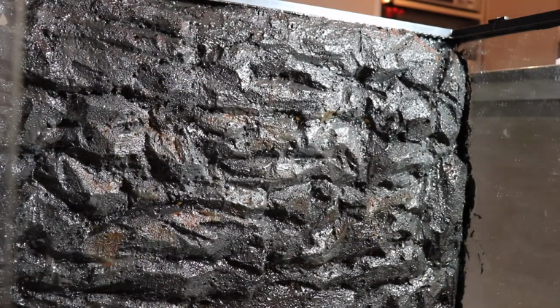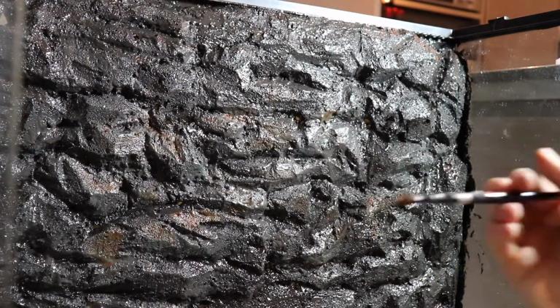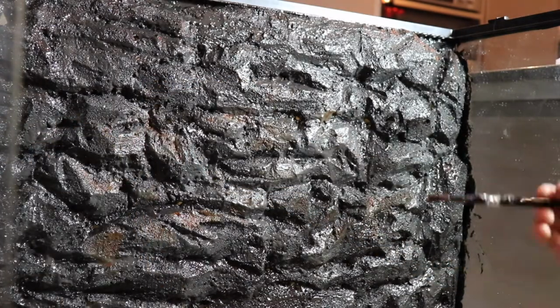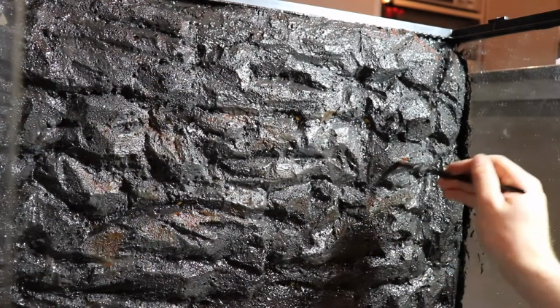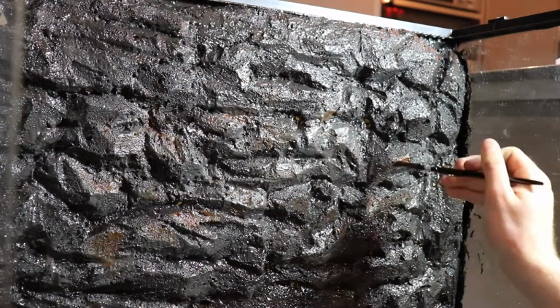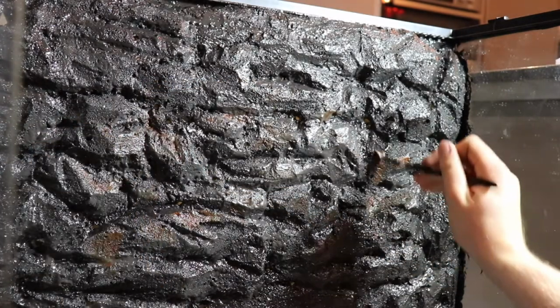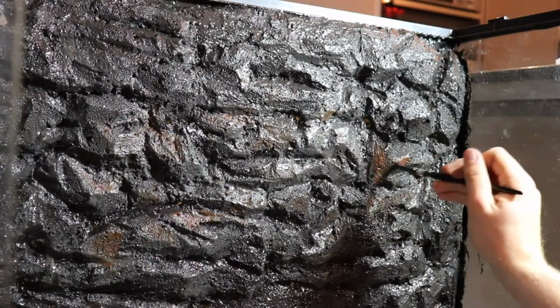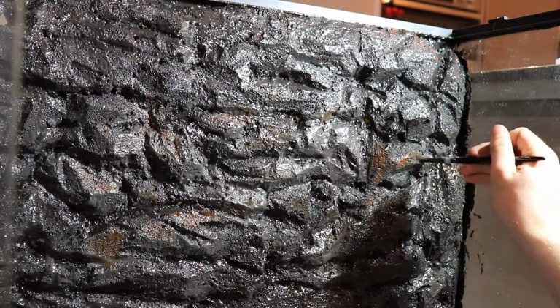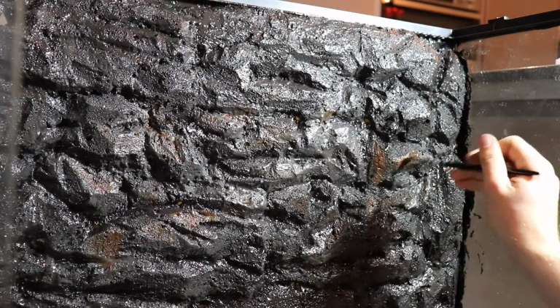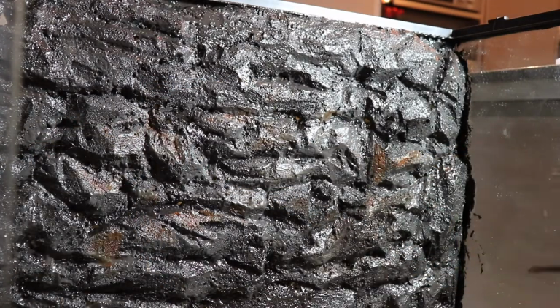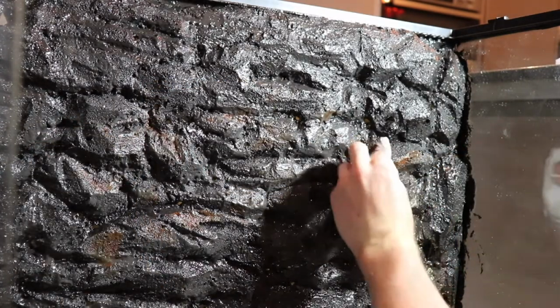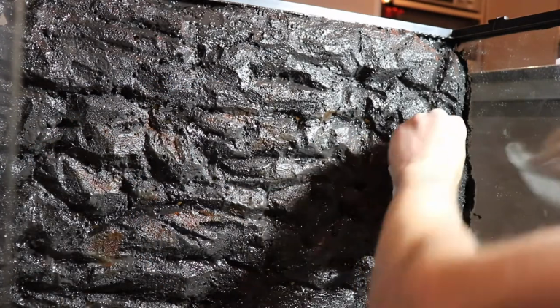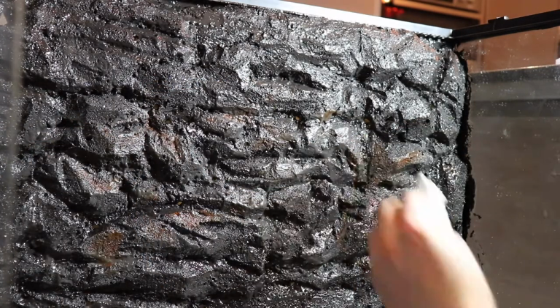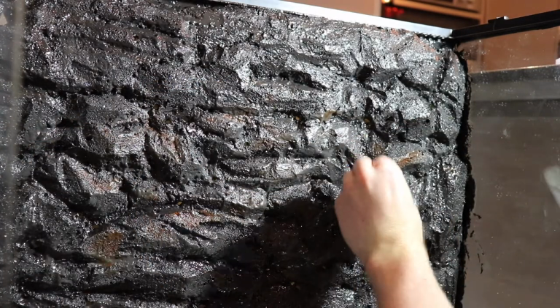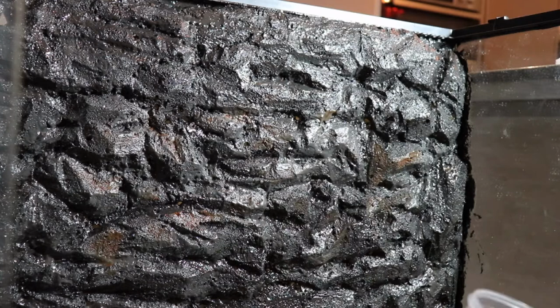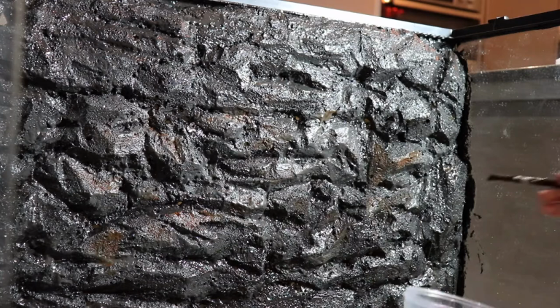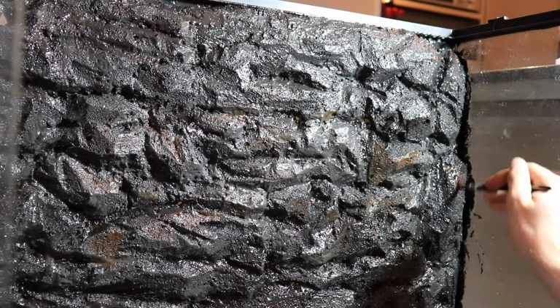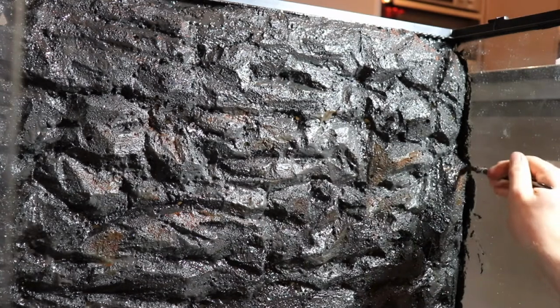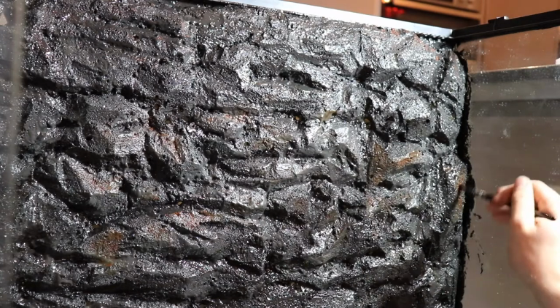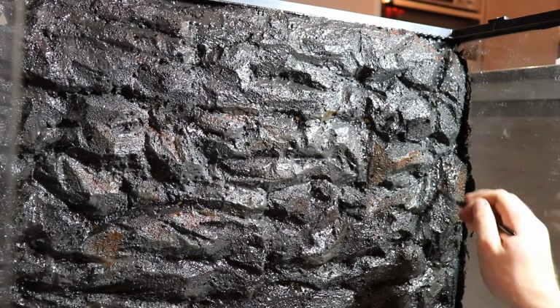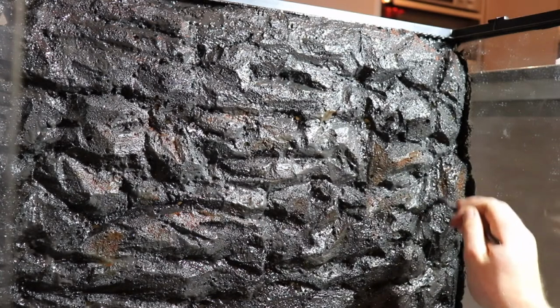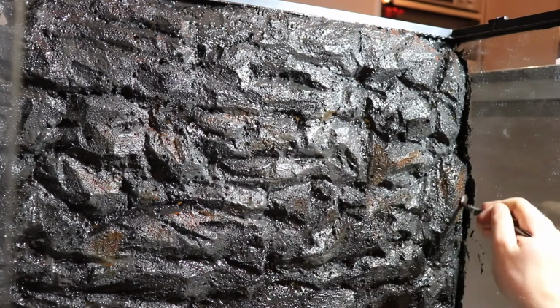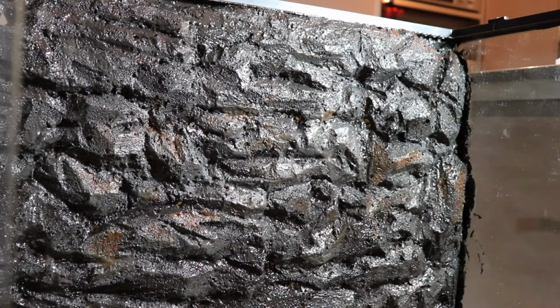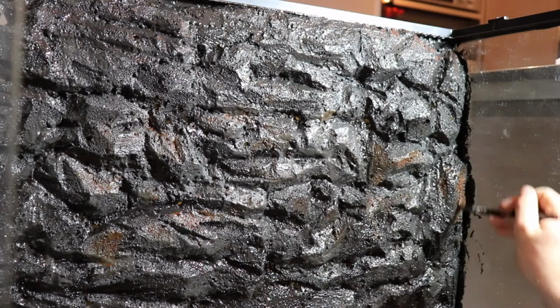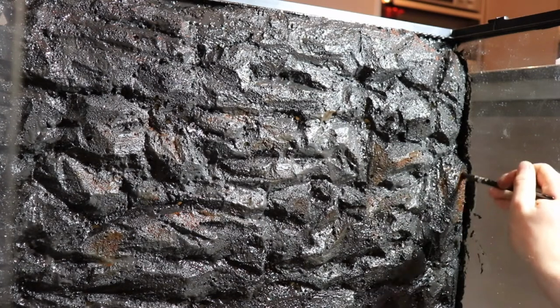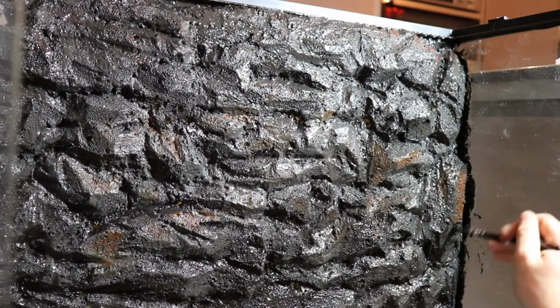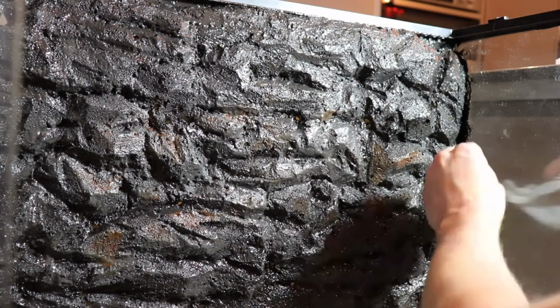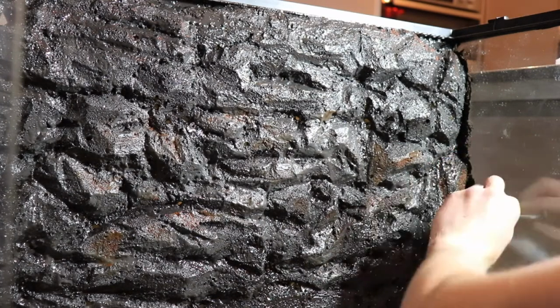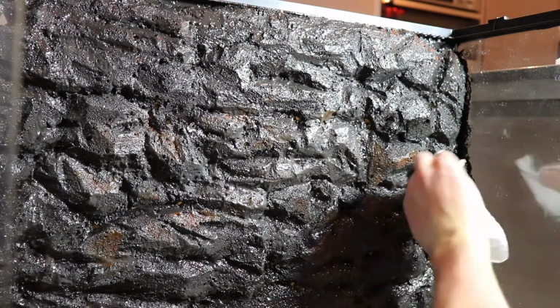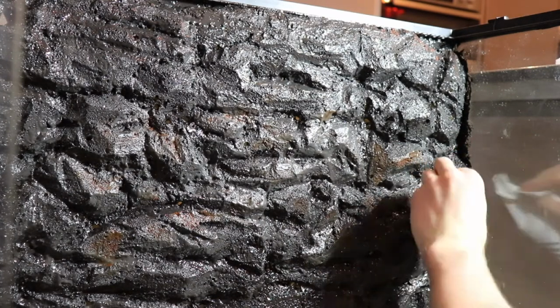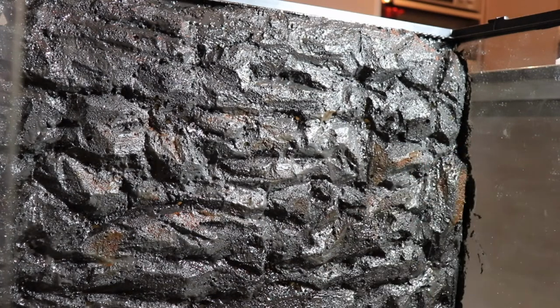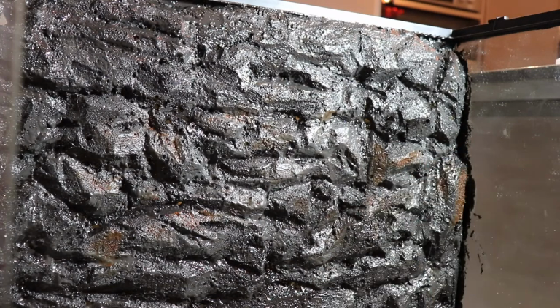Every time I paint something on there I blend it in with a piece of kitchen roll, just so it's not so bright and so it blends in better.